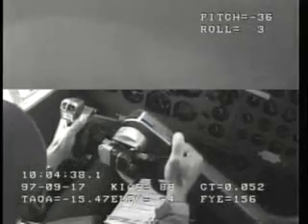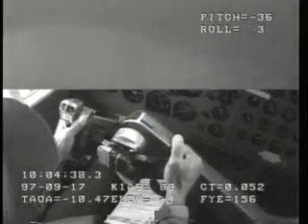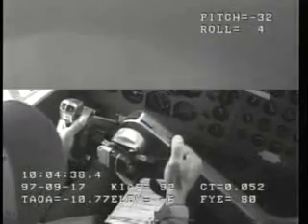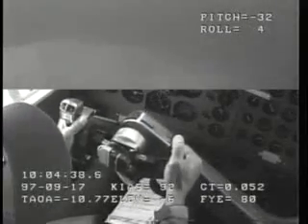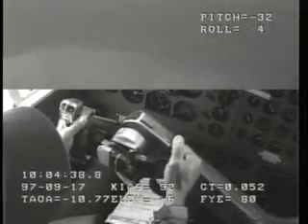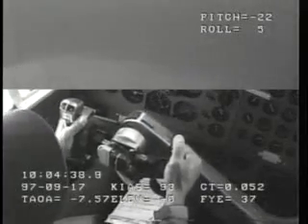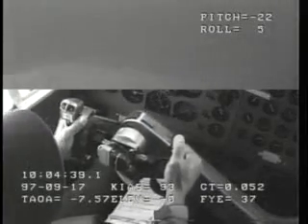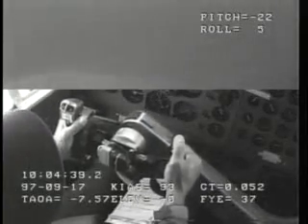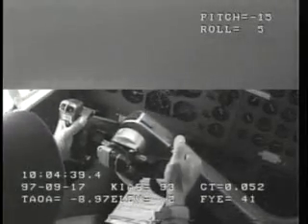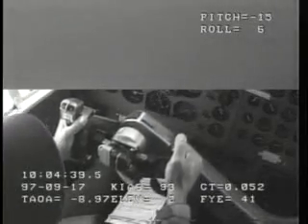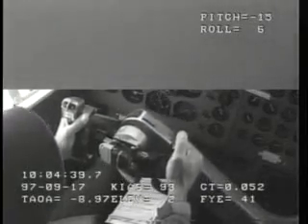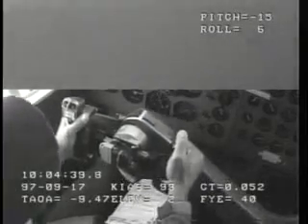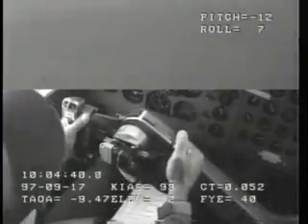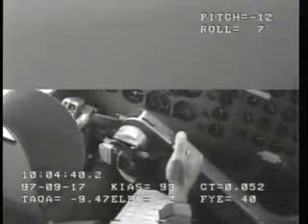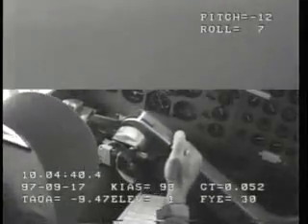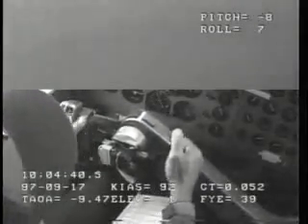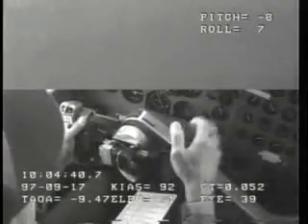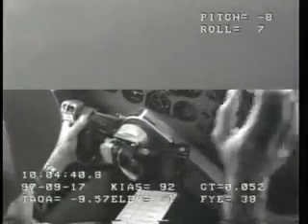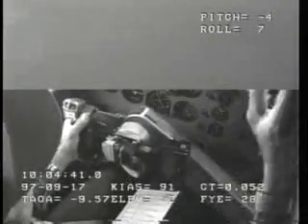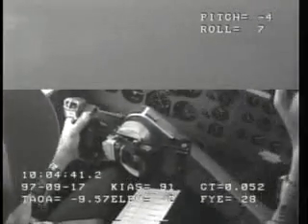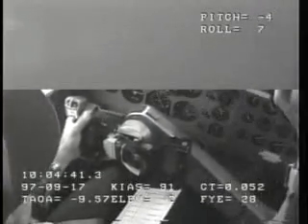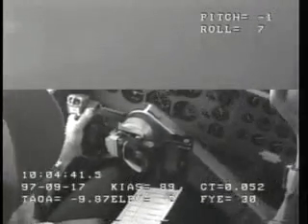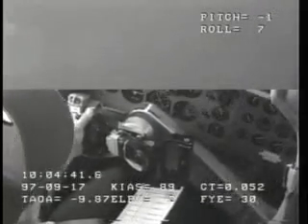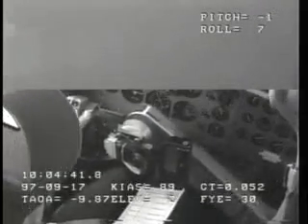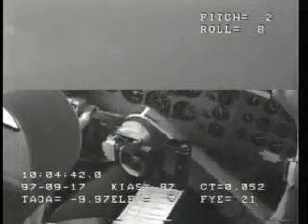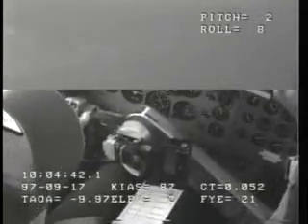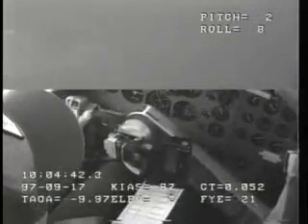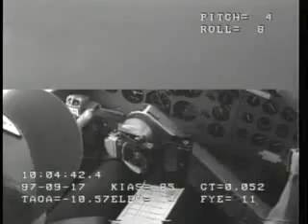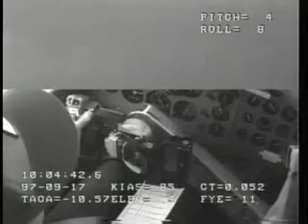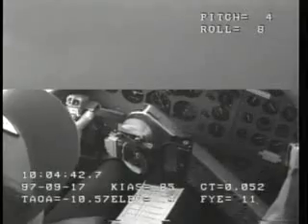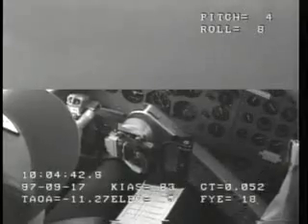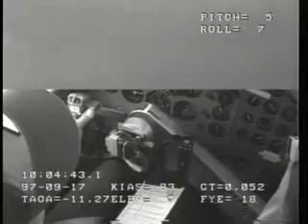Flaps up. They're already moving. I started them up as soon as it went over.